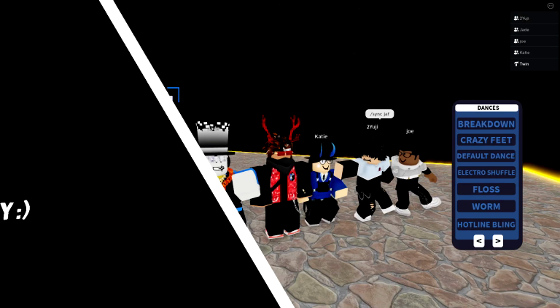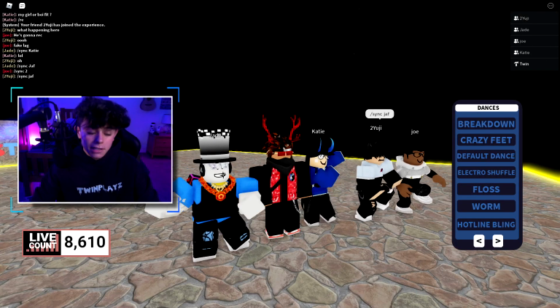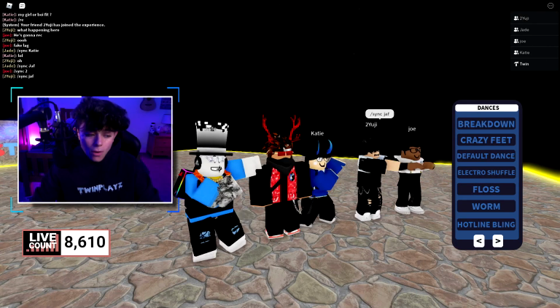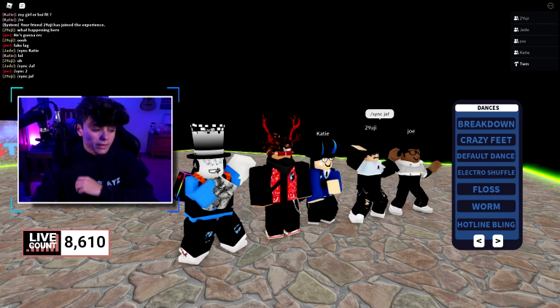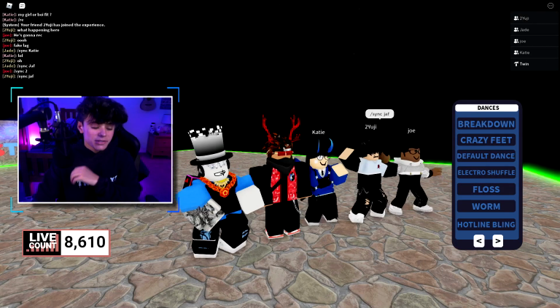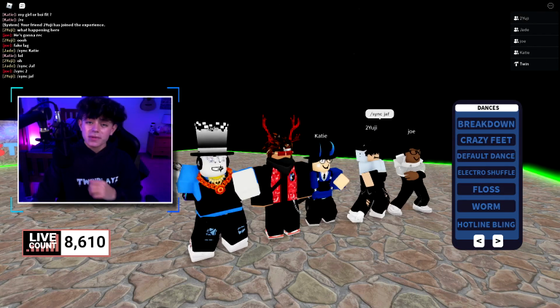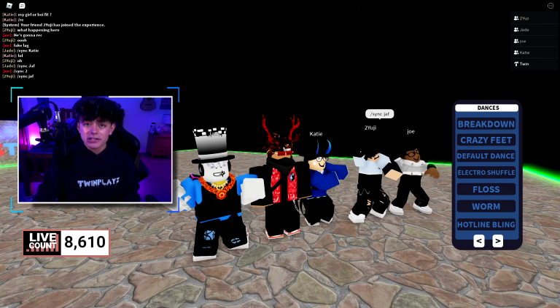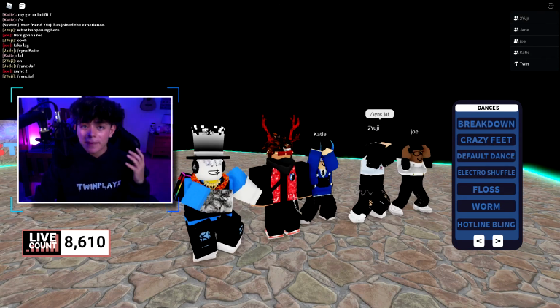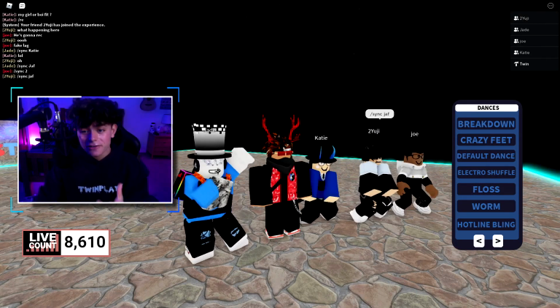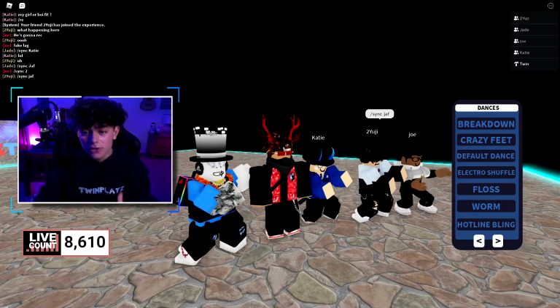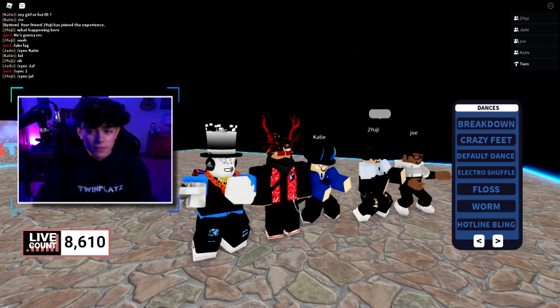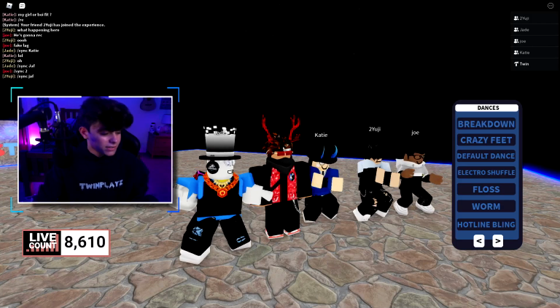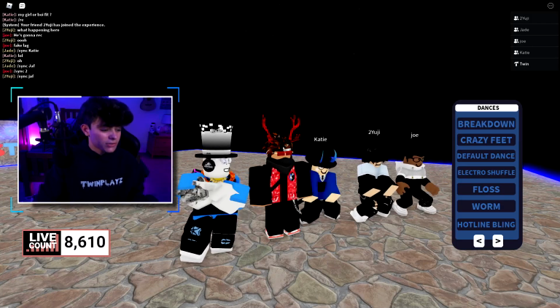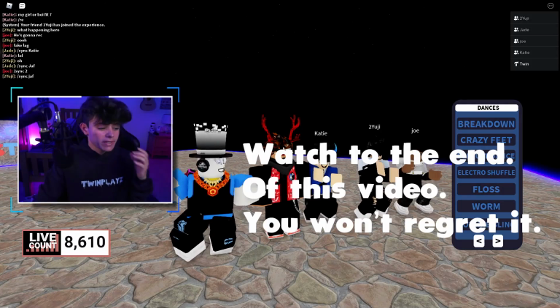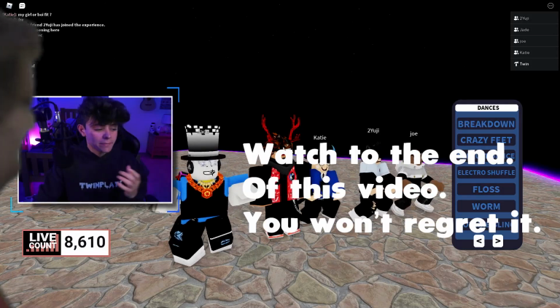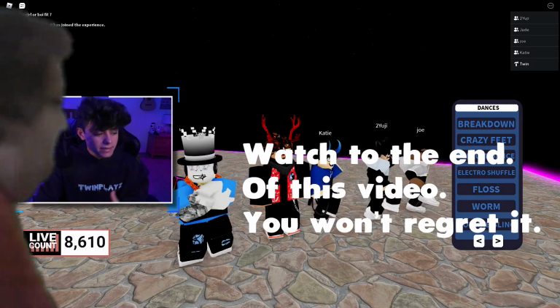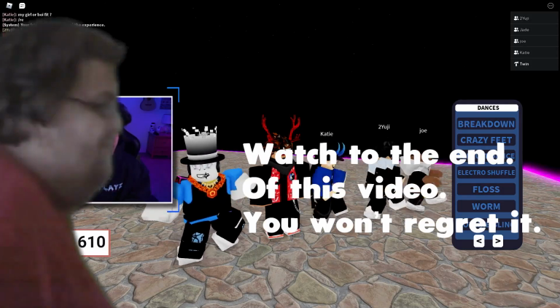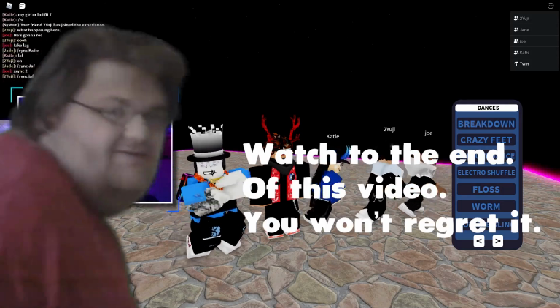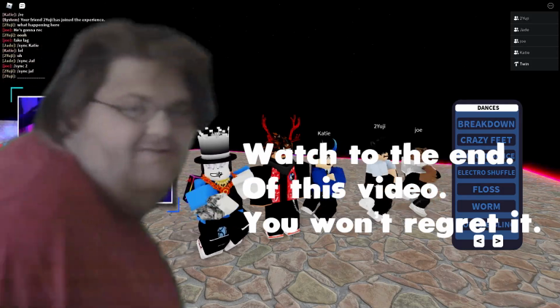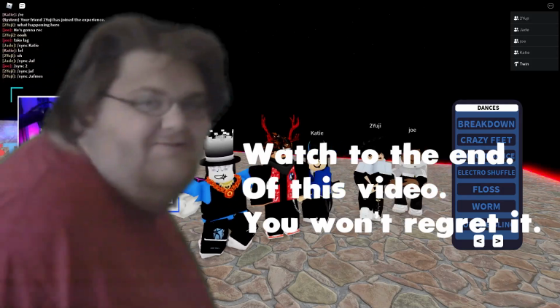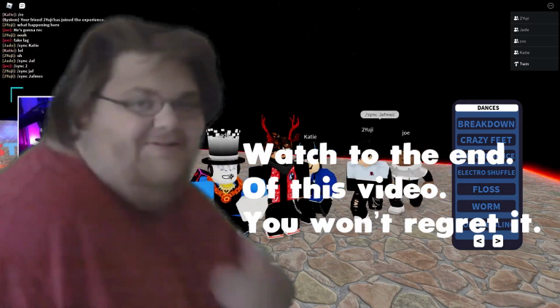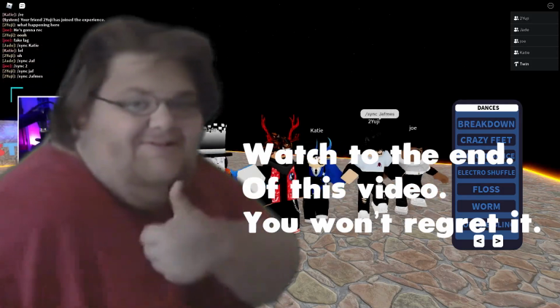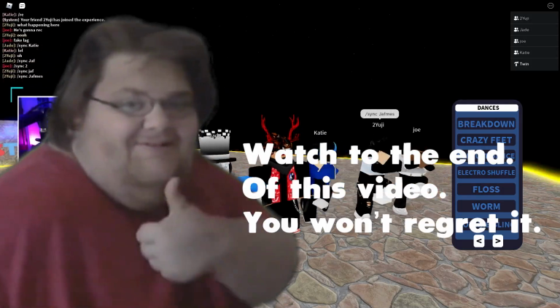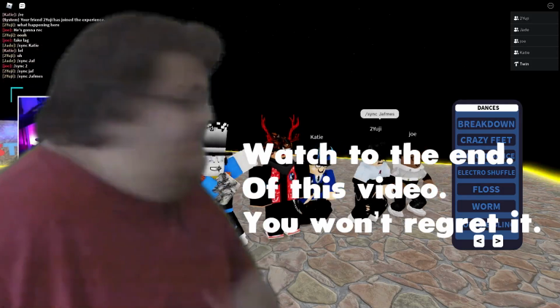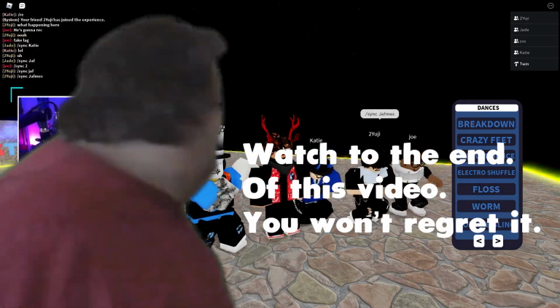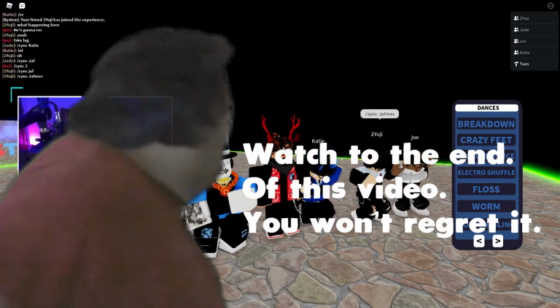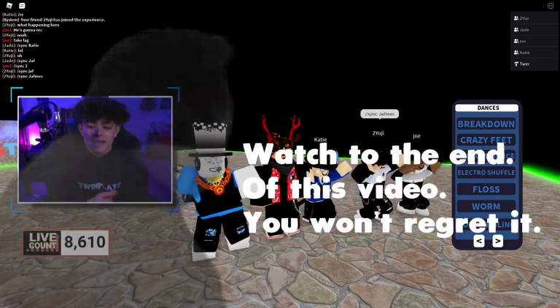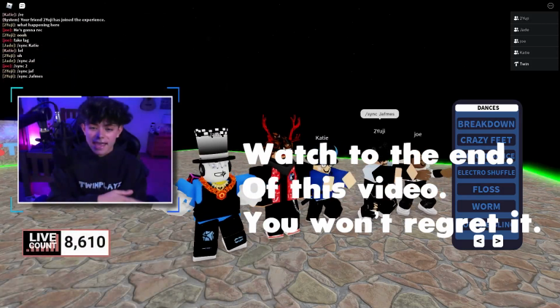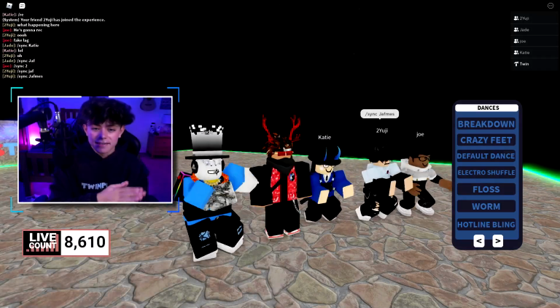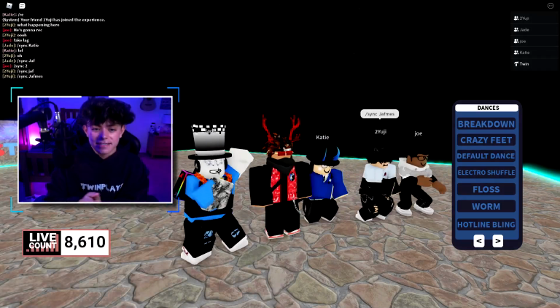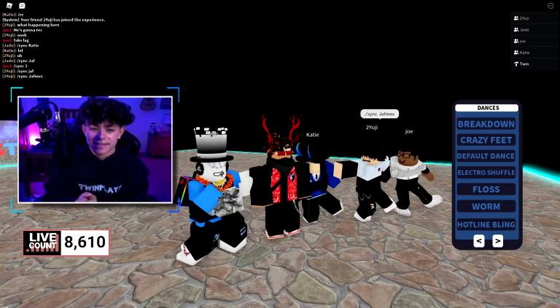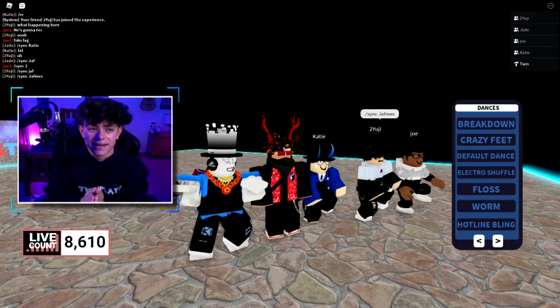Hello everyone, it is SwimPlays here back in the review. I hope you guys are doing amazing. Today we're going to be talking about the sync commands and the sync dance commands.